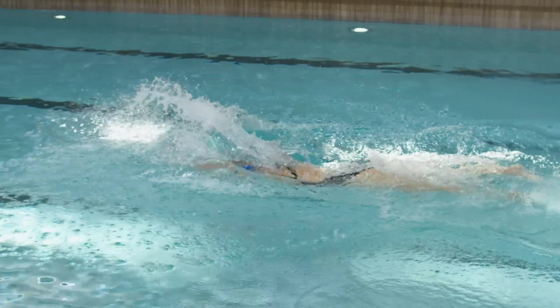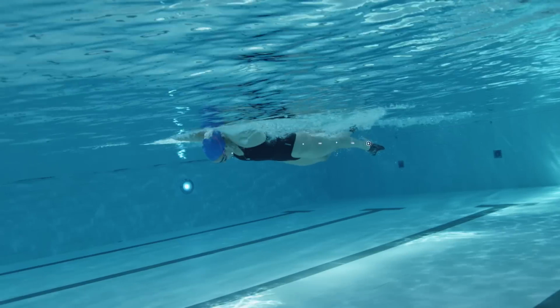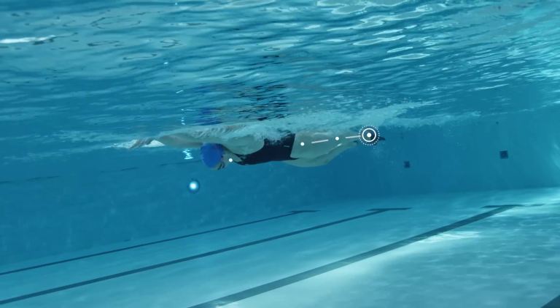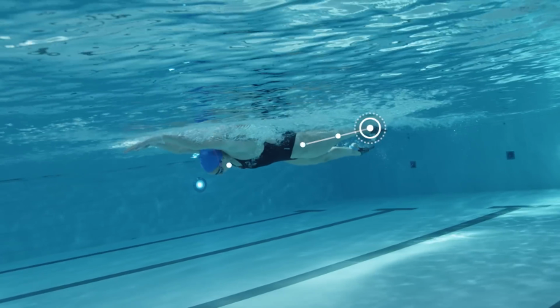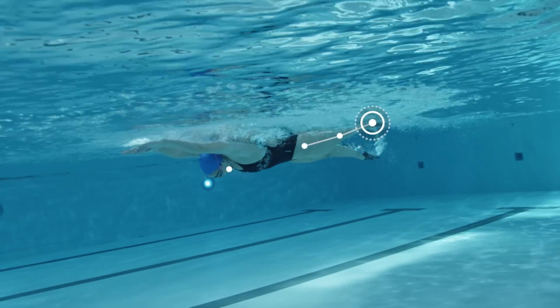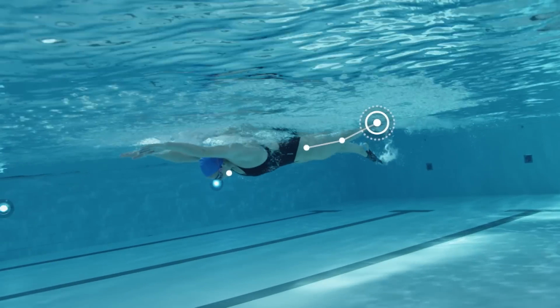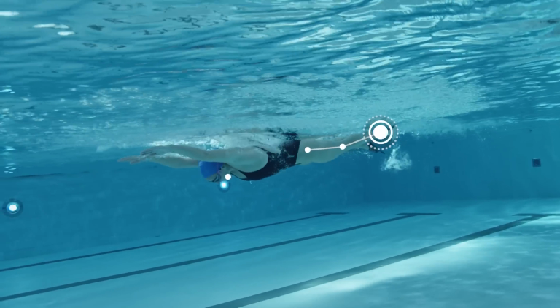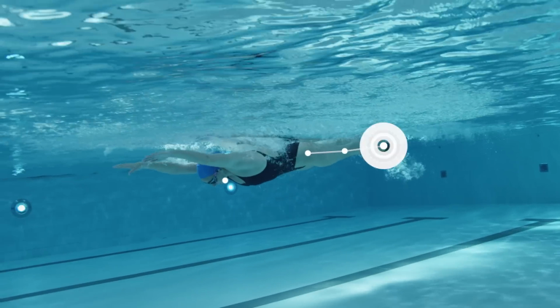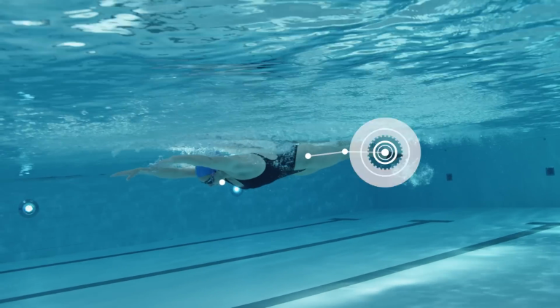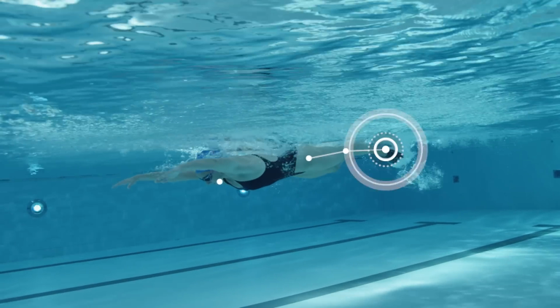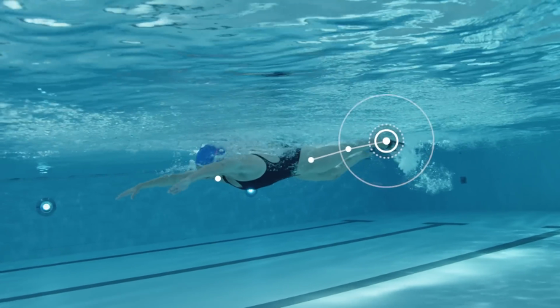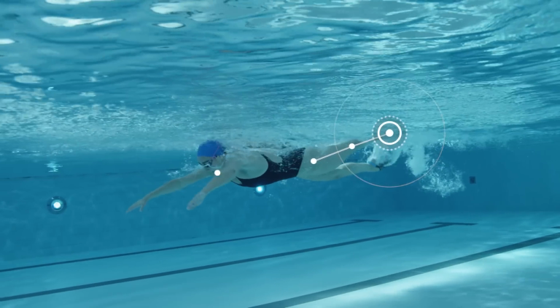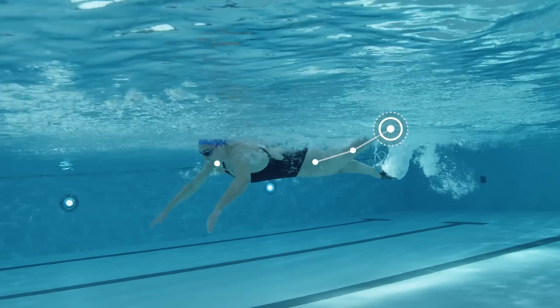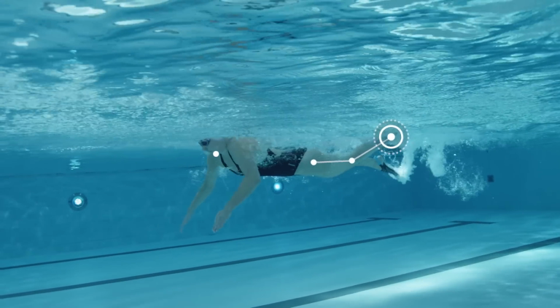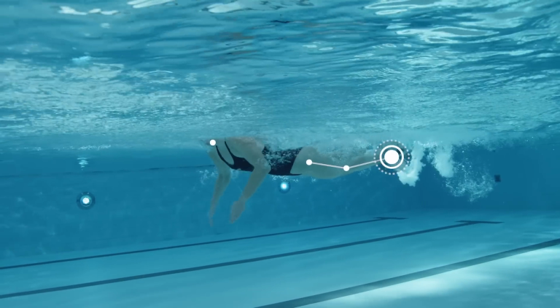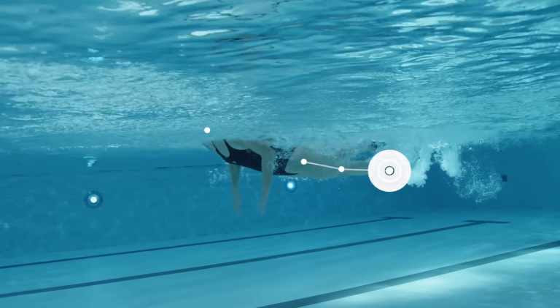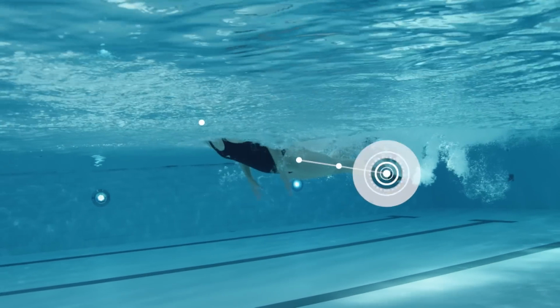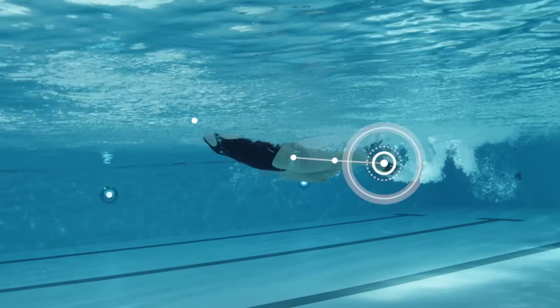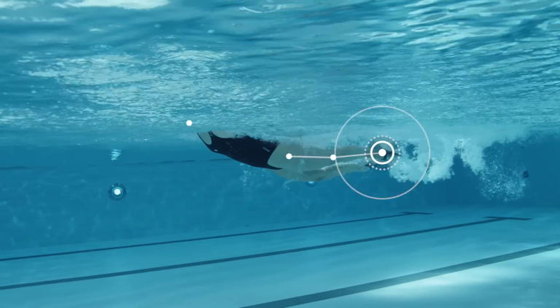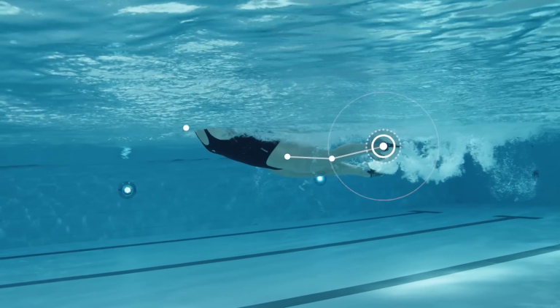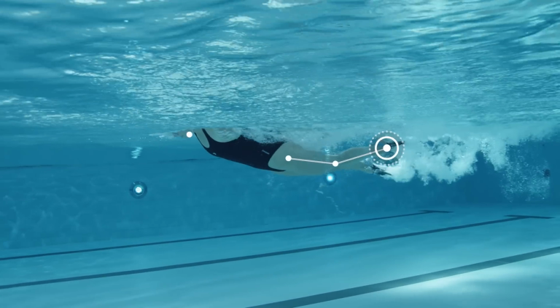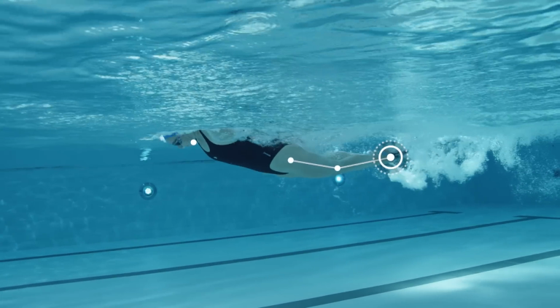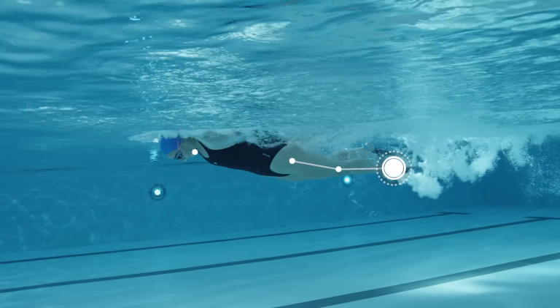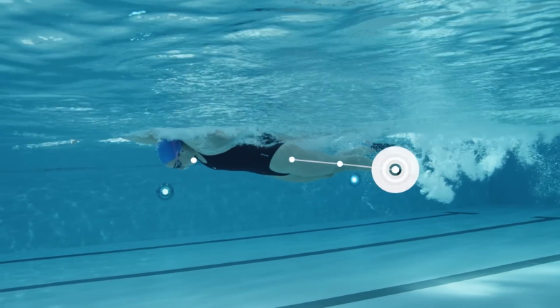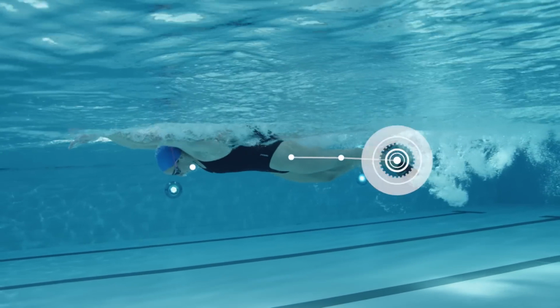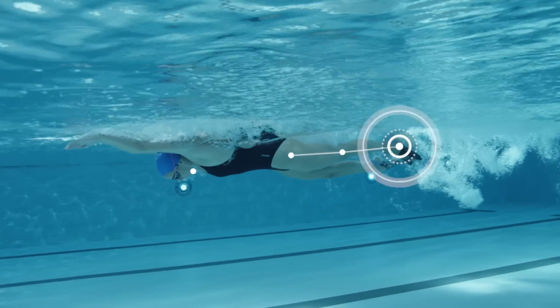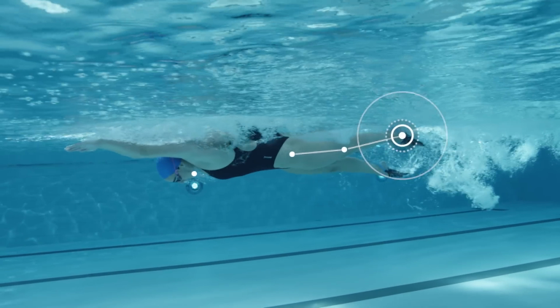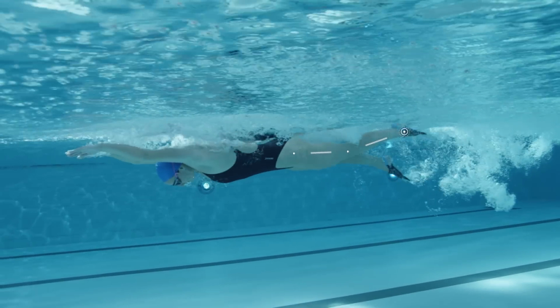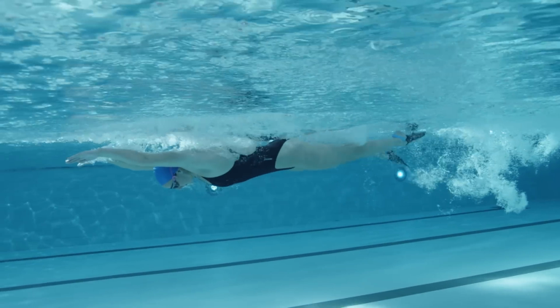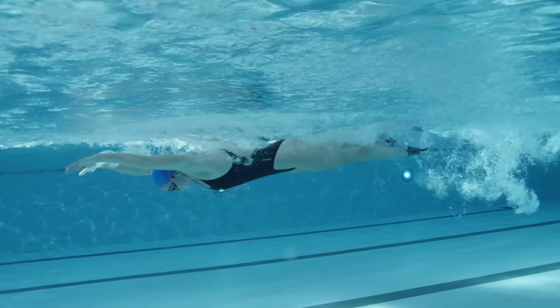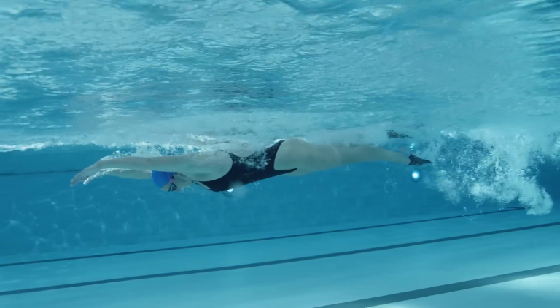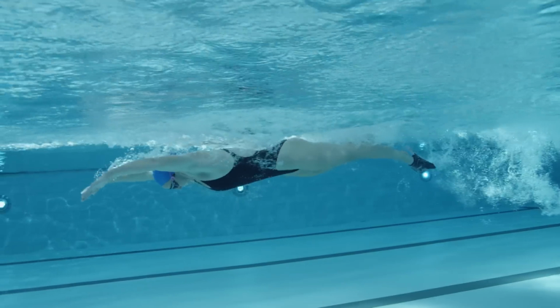Try this with fins first to help with some lift and to improve your timing. Focus on a consistent kick driving your arms over during recovery.